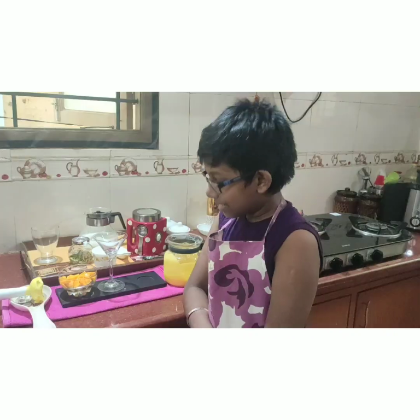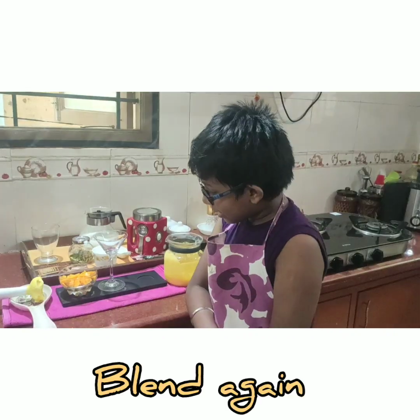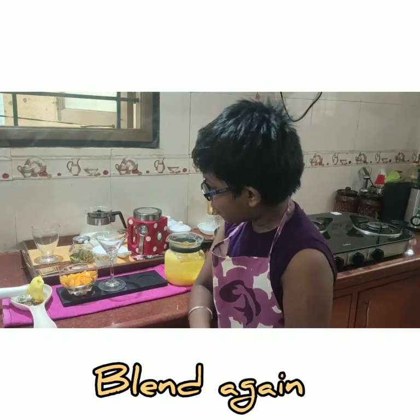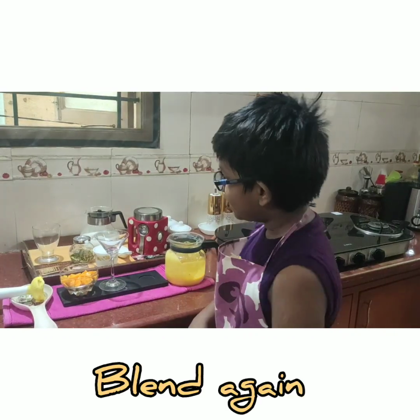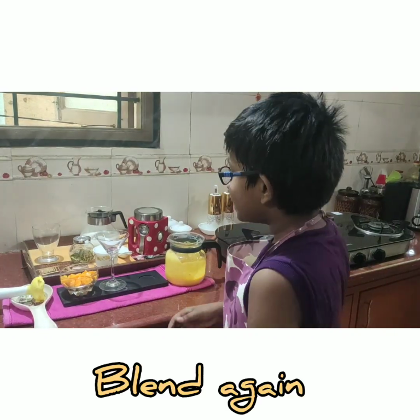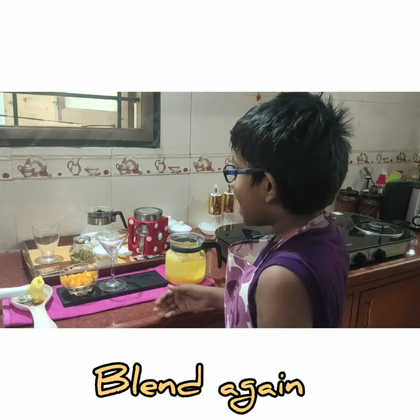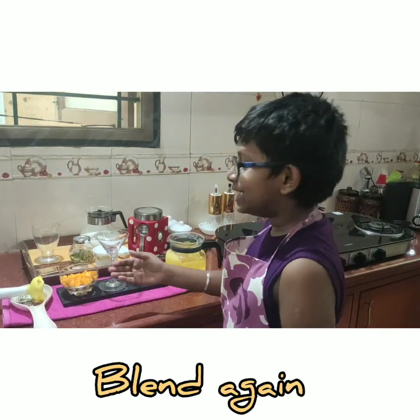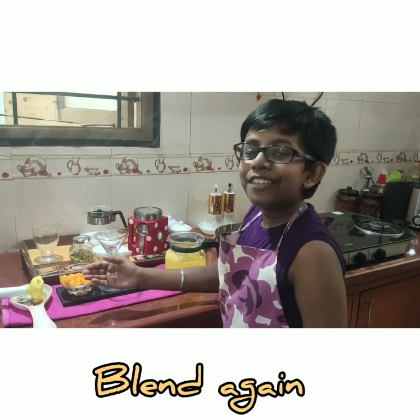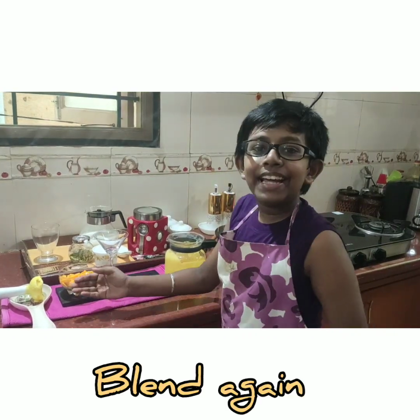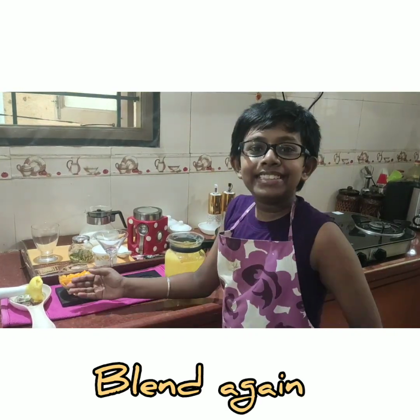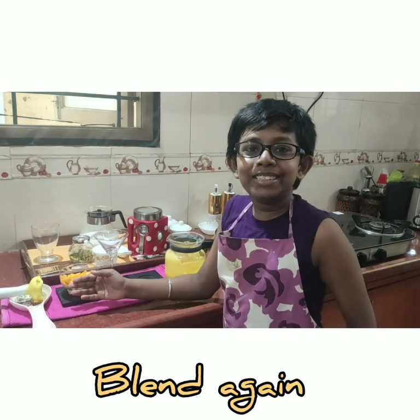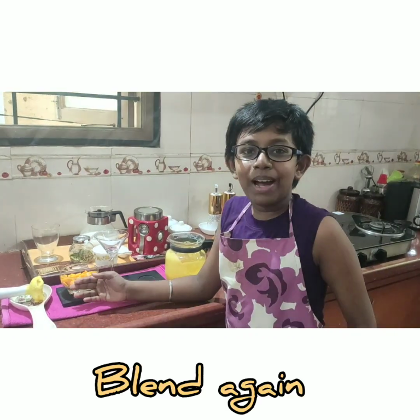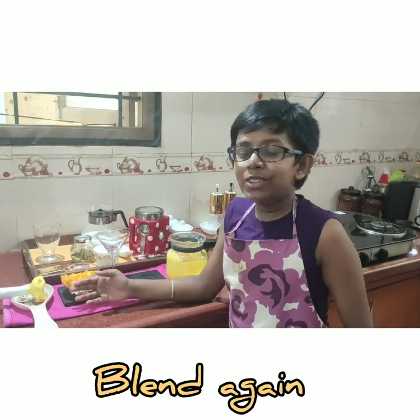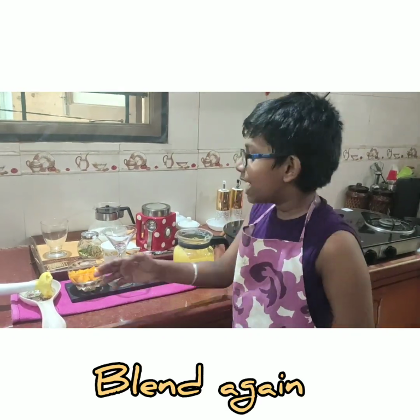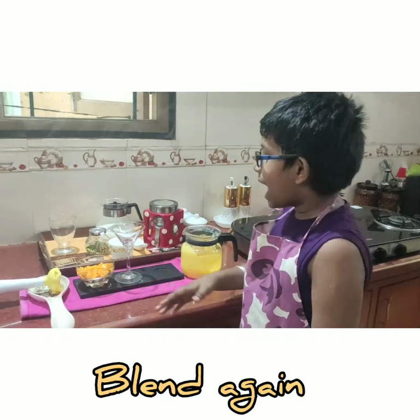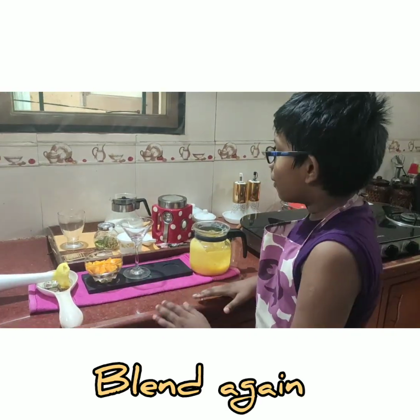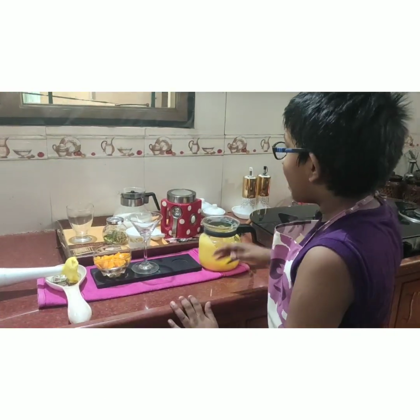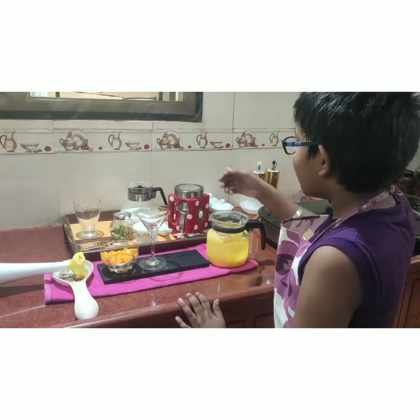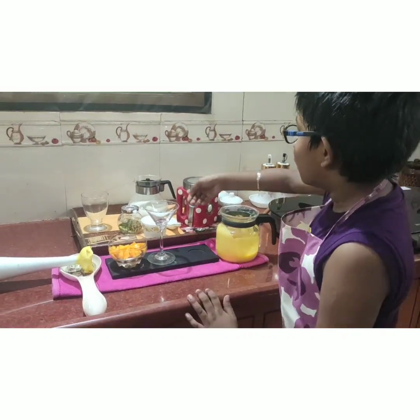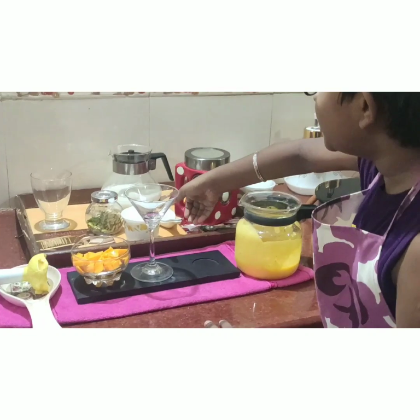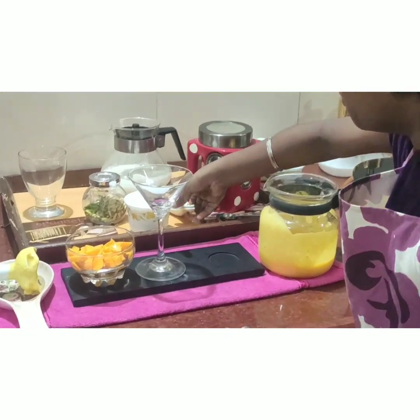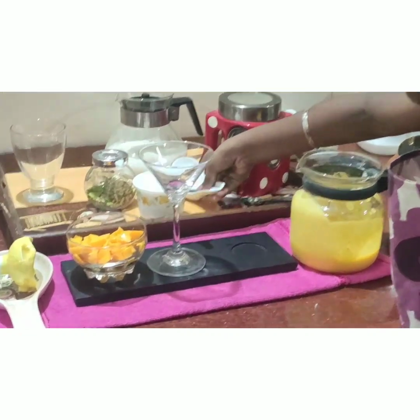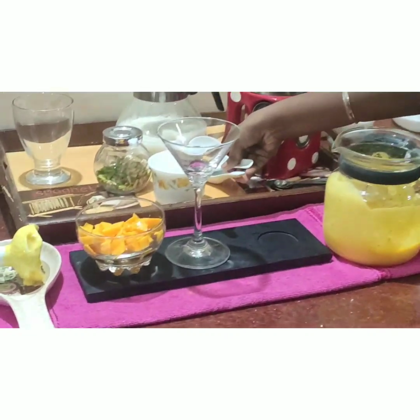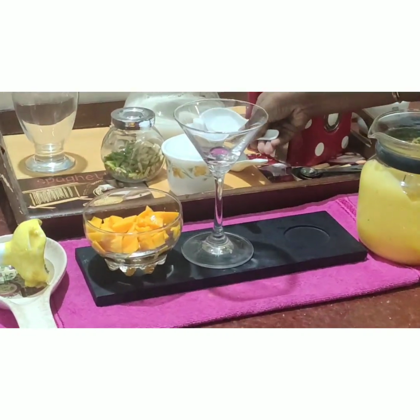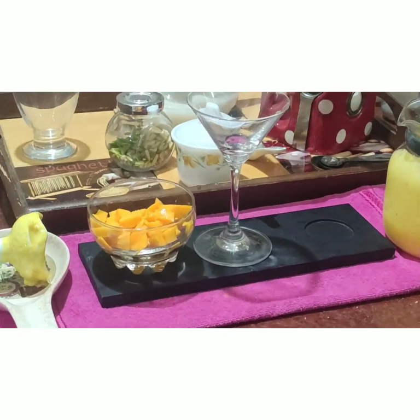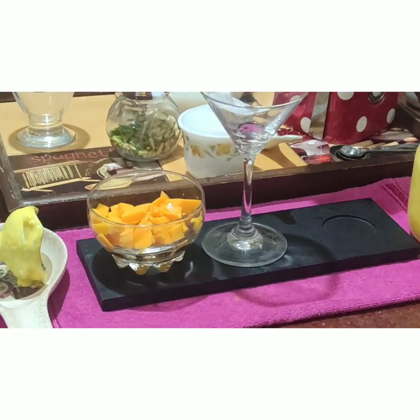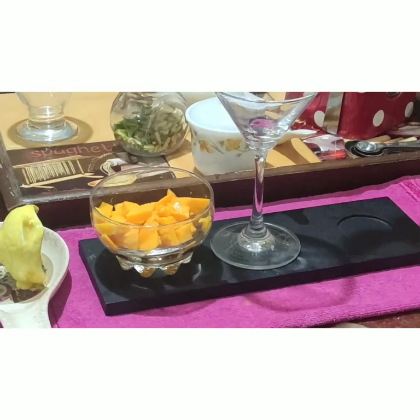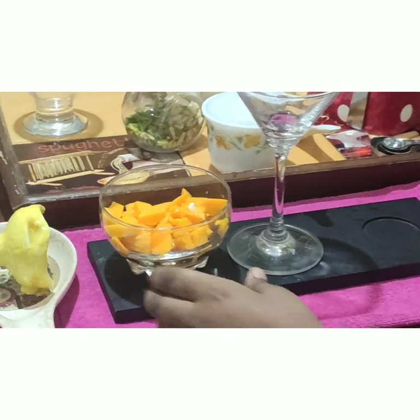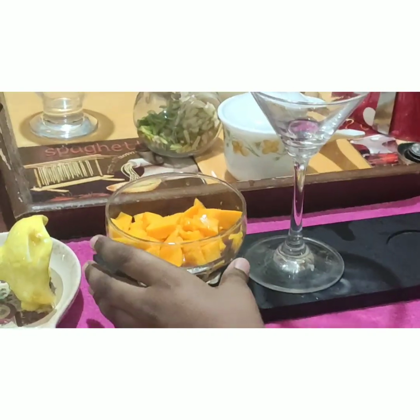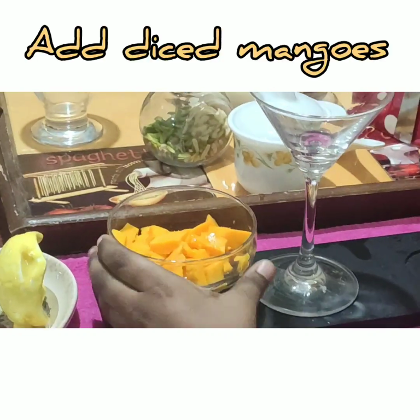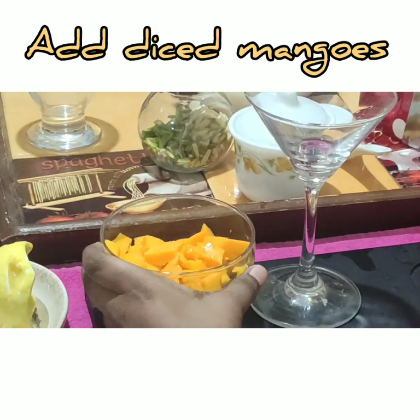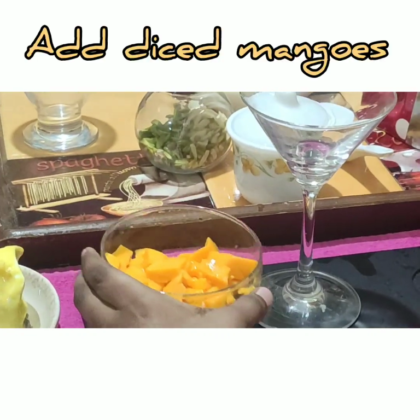My friends, as I have diced these mangoes, I am going to add 1 spoon of this to the bottom of the glass.